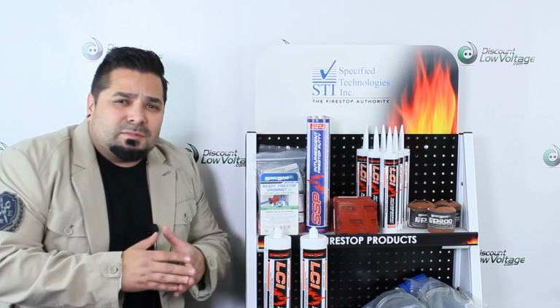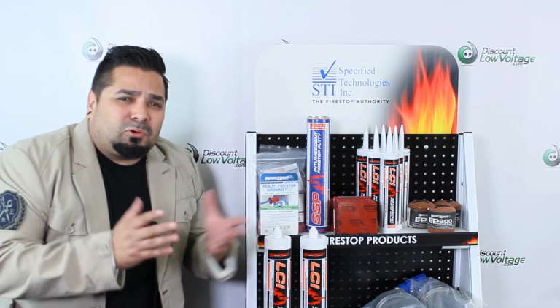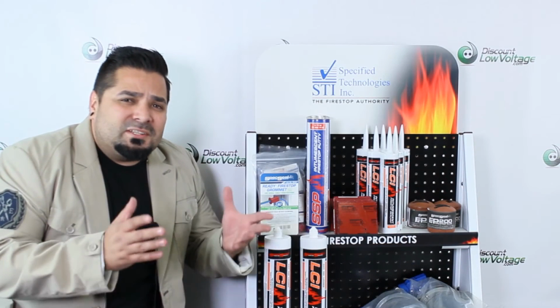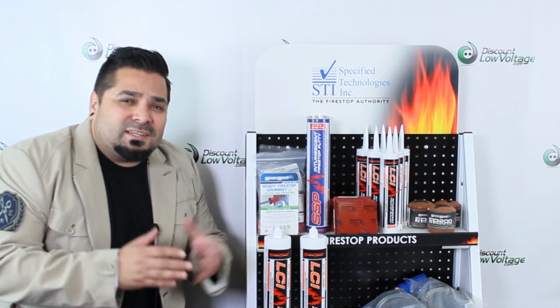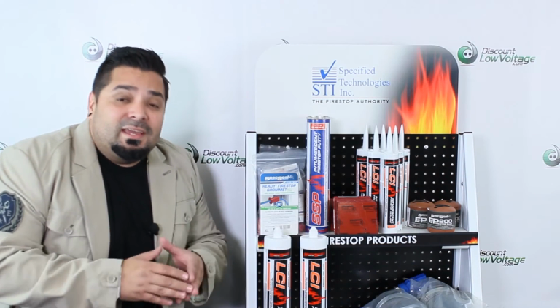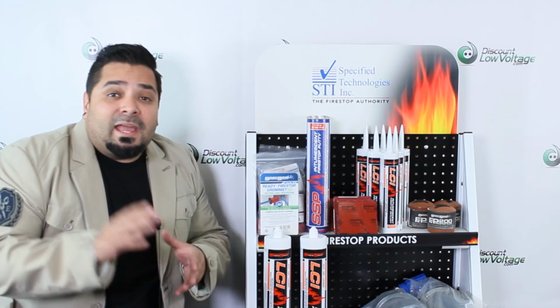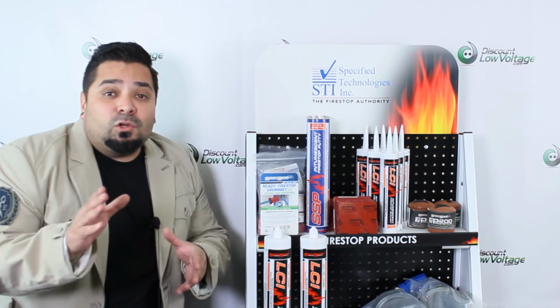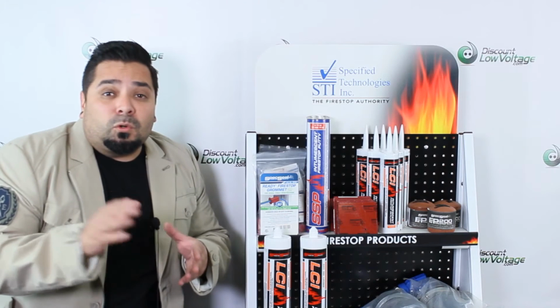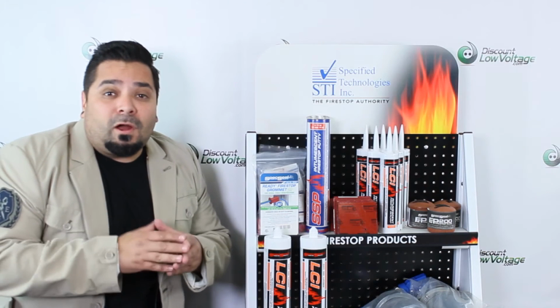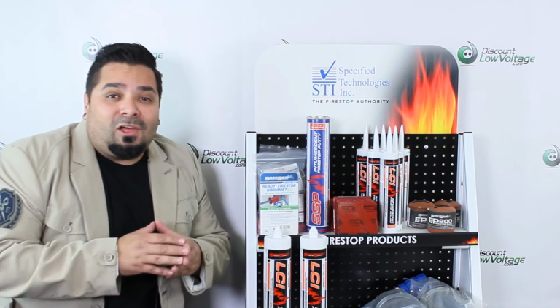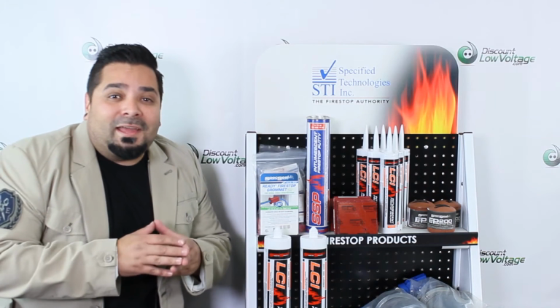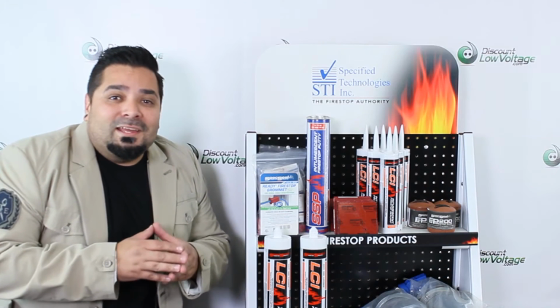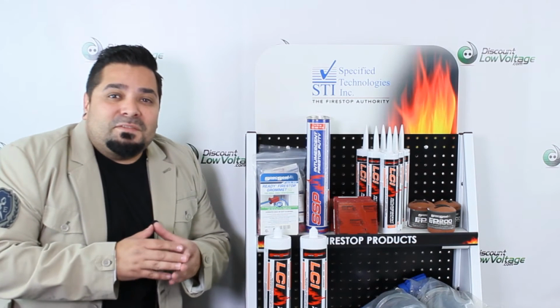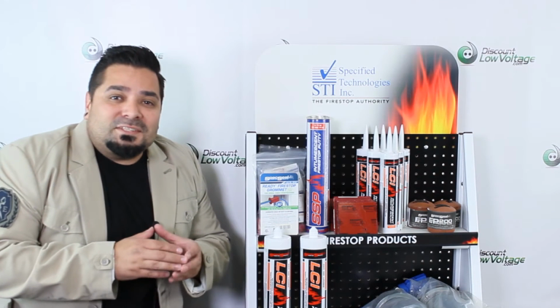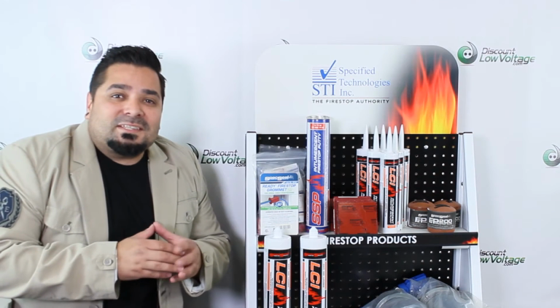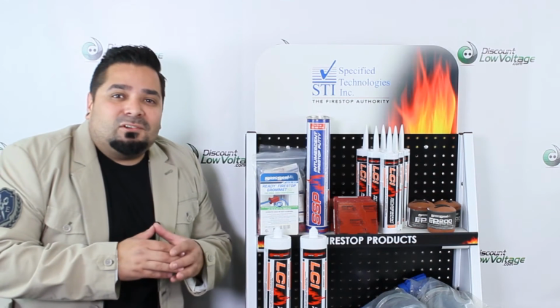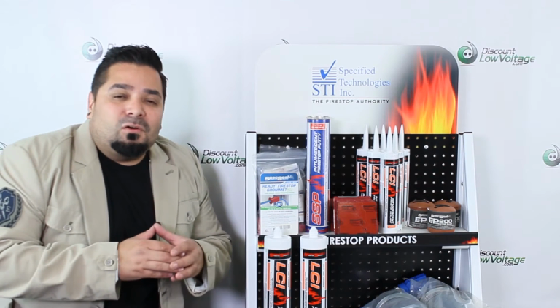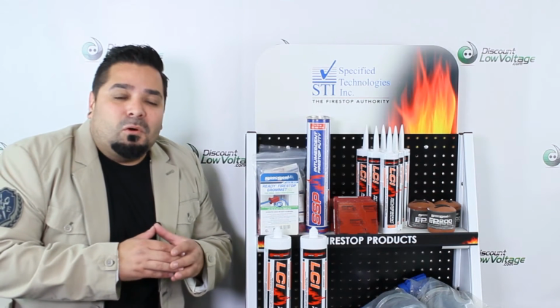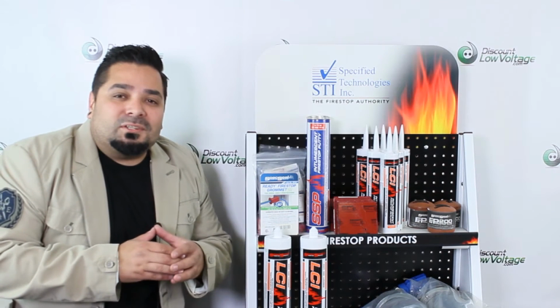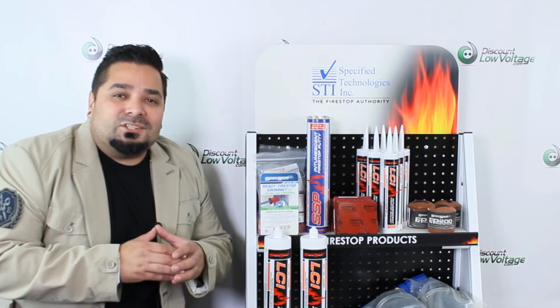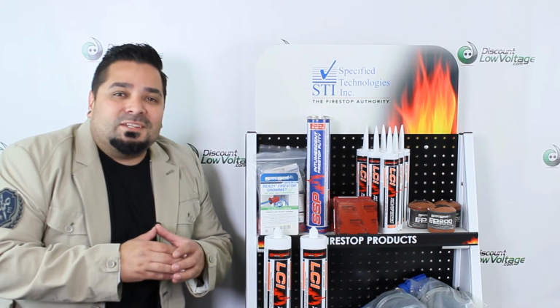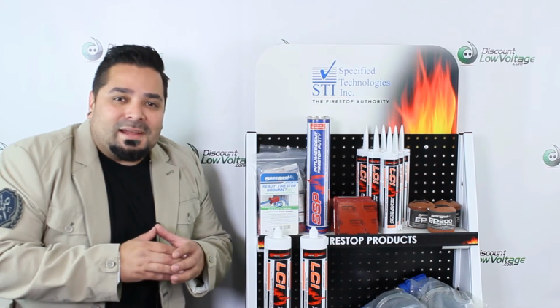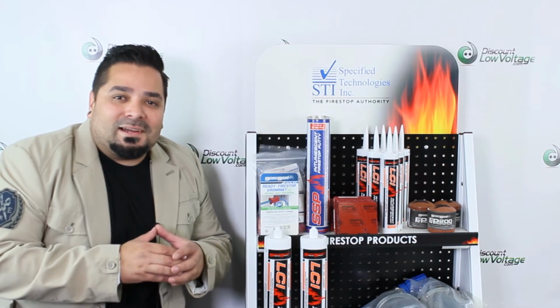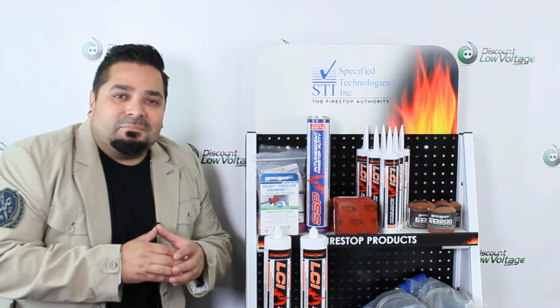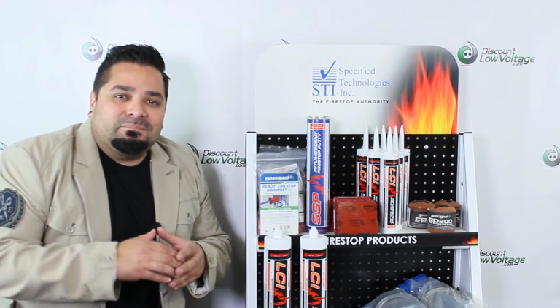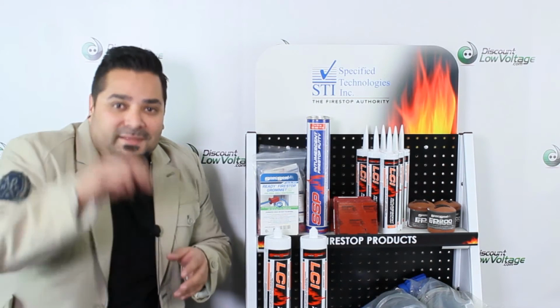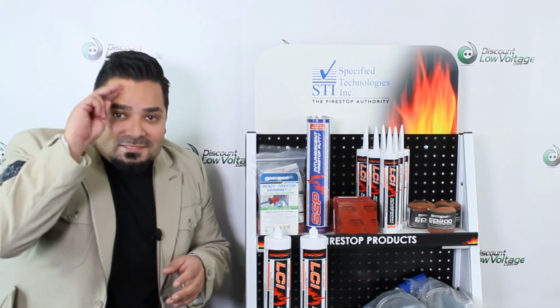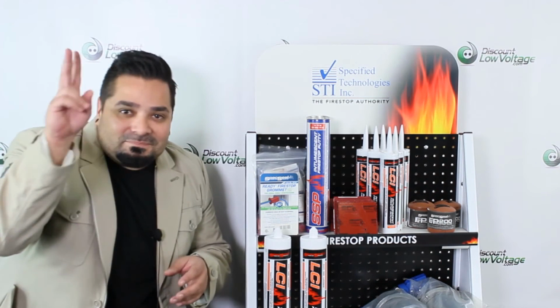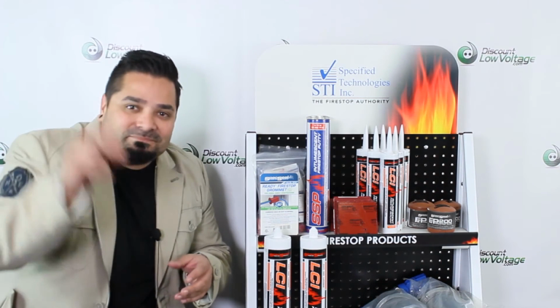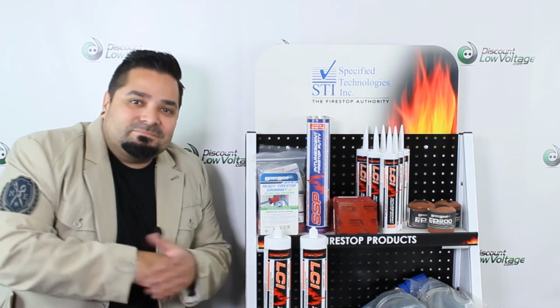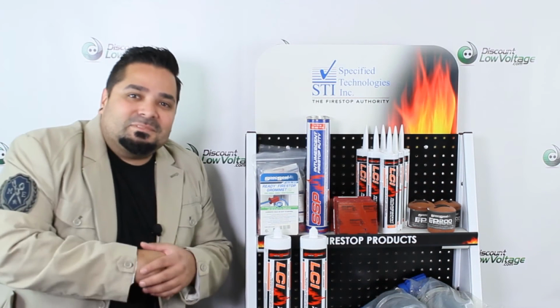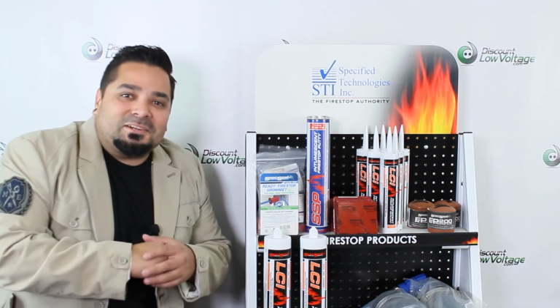Visit discountlowvoltage.com. Thanks, later!